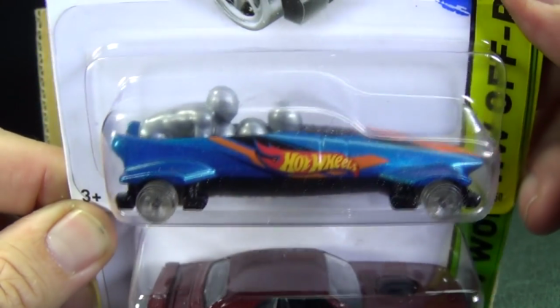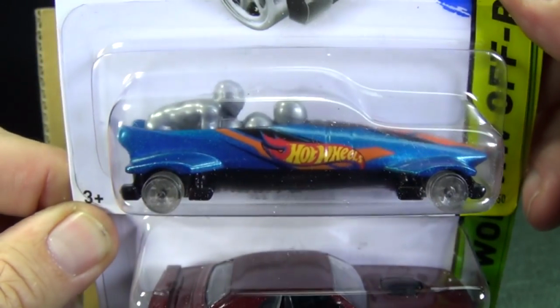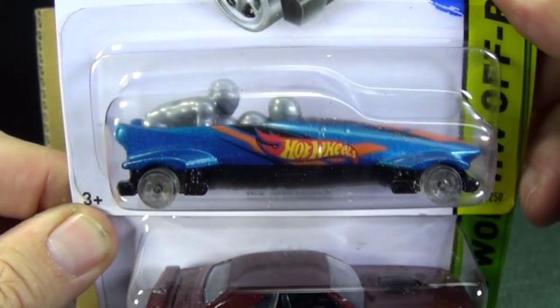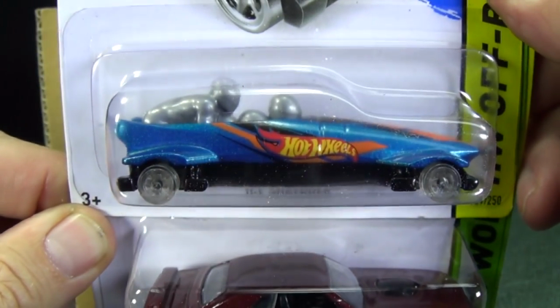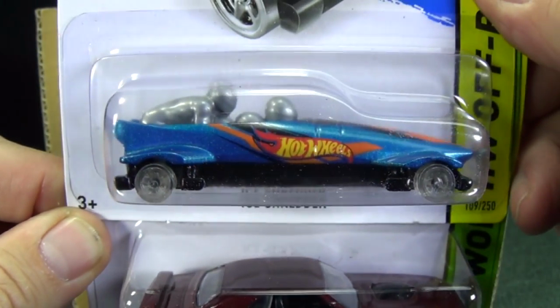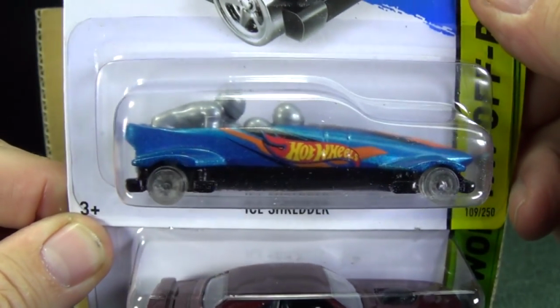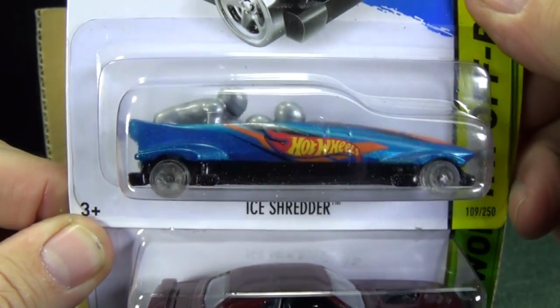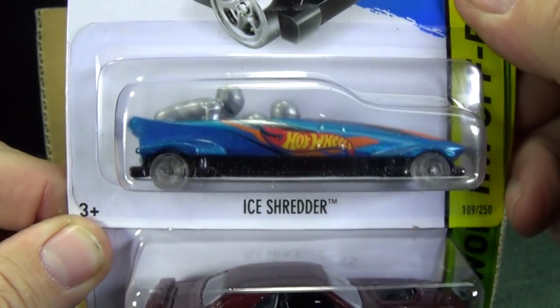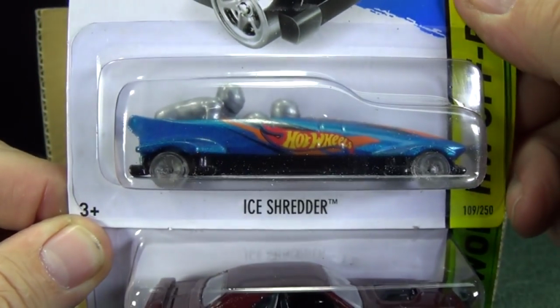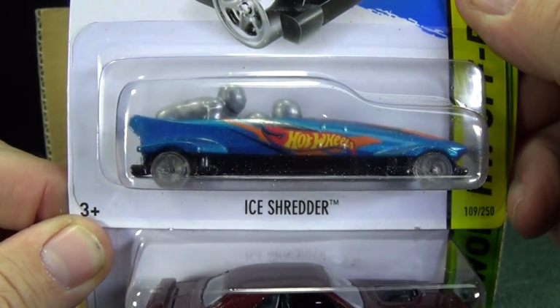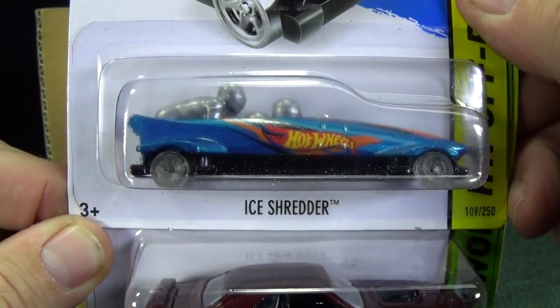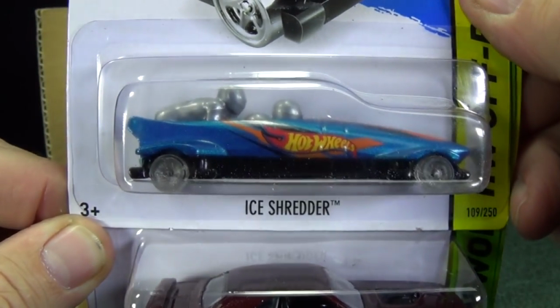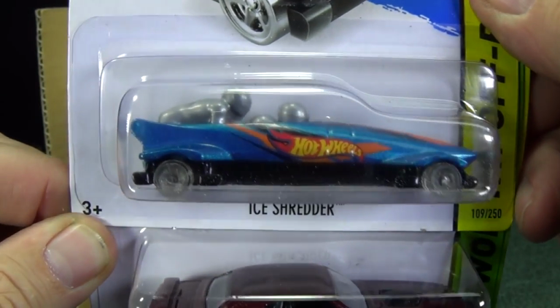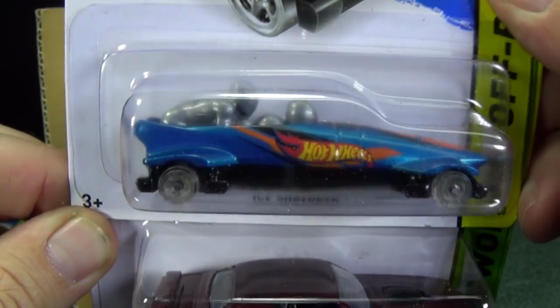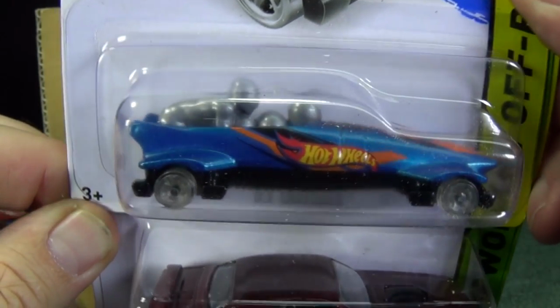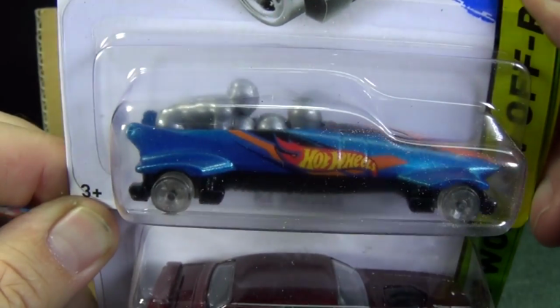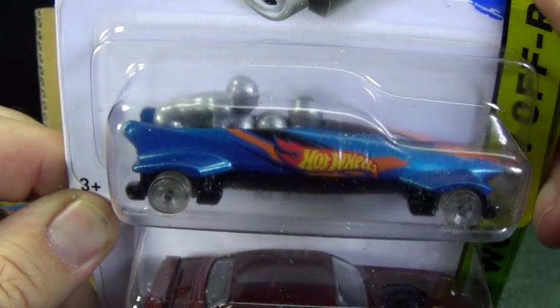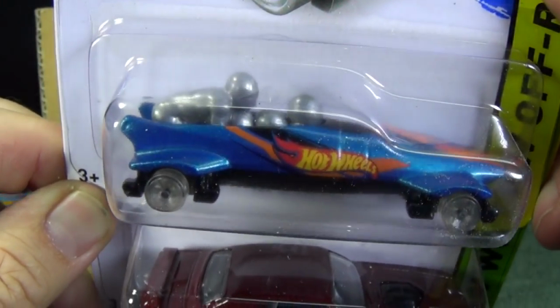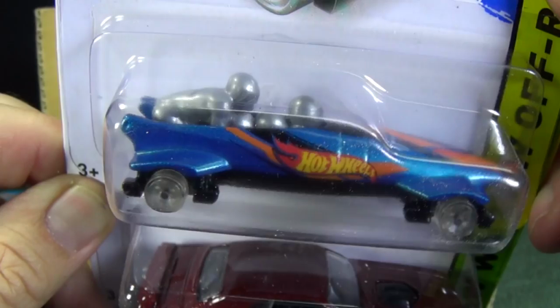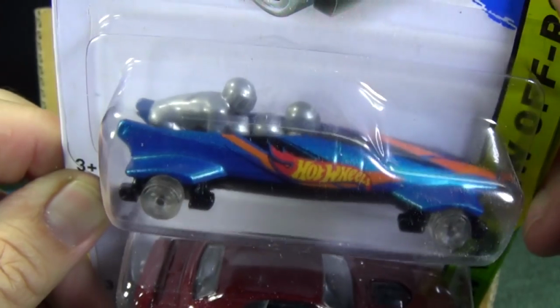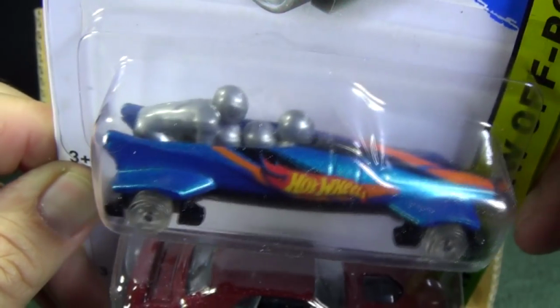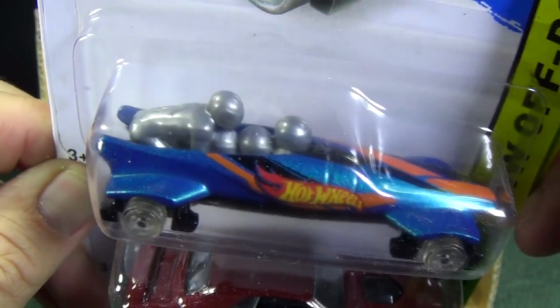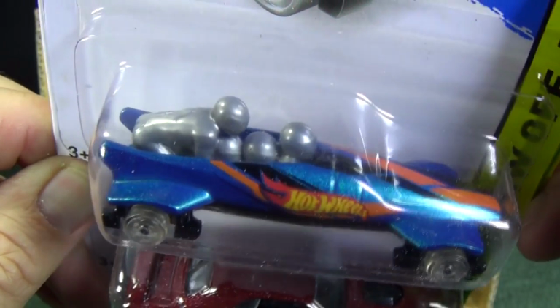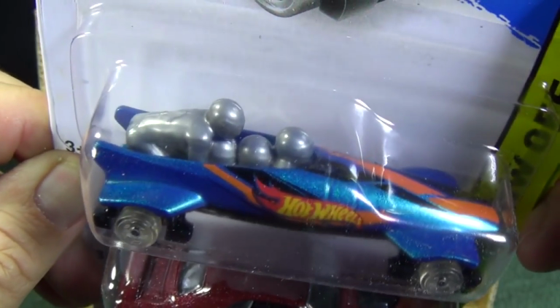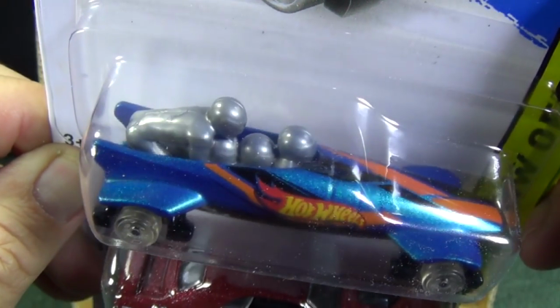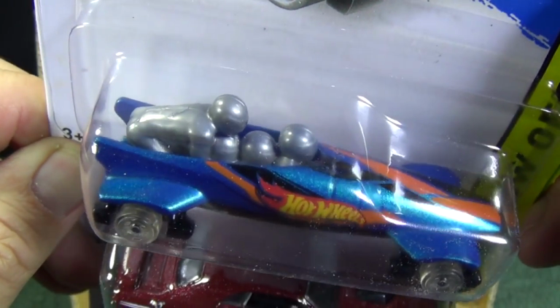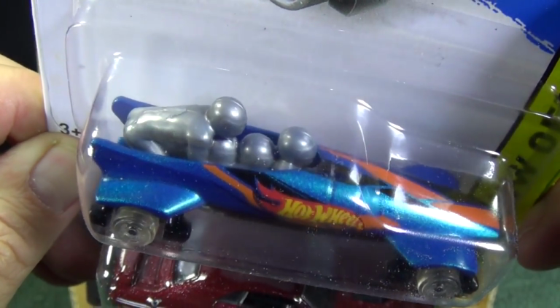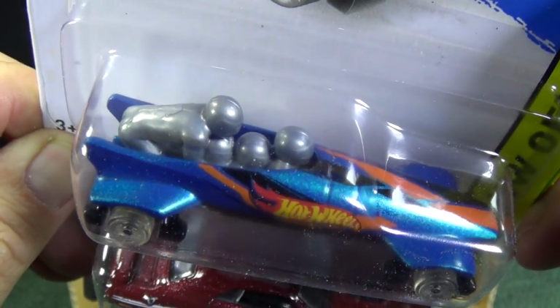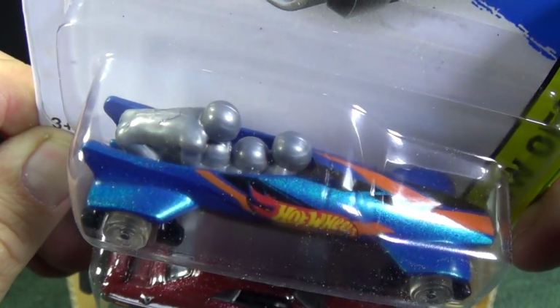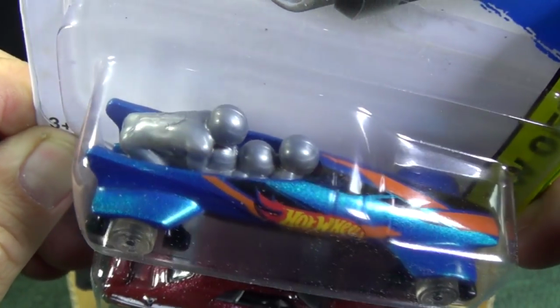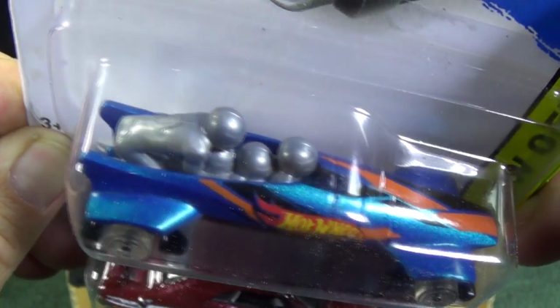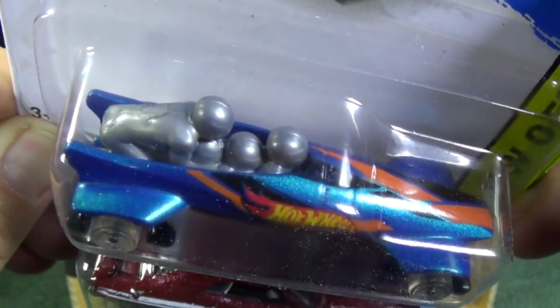Here we have a brand new model — the Ice Shredder. This is the very first appearance of it in the cases.